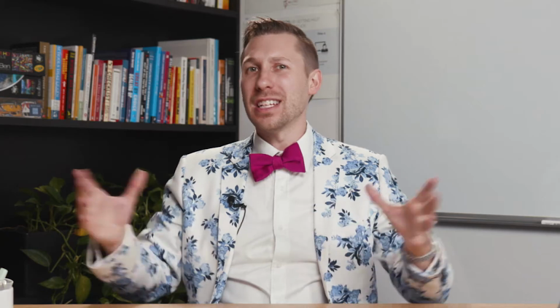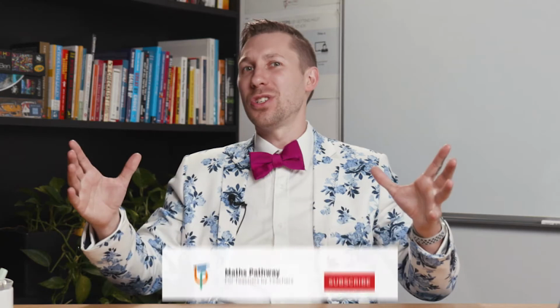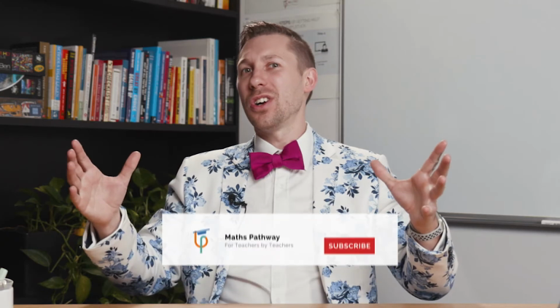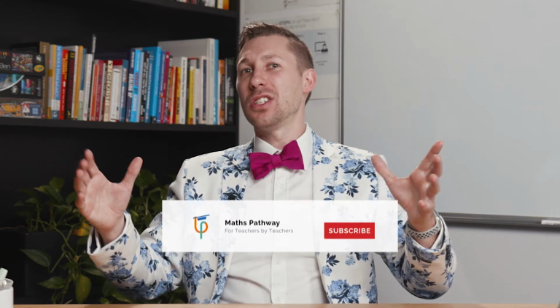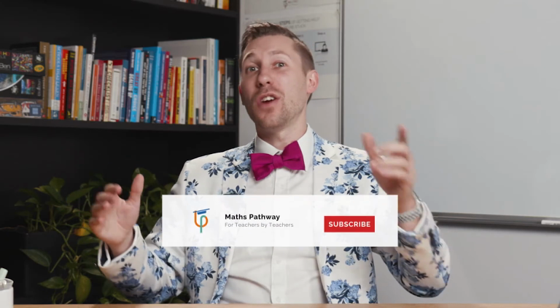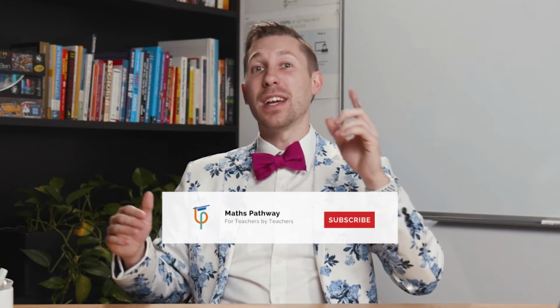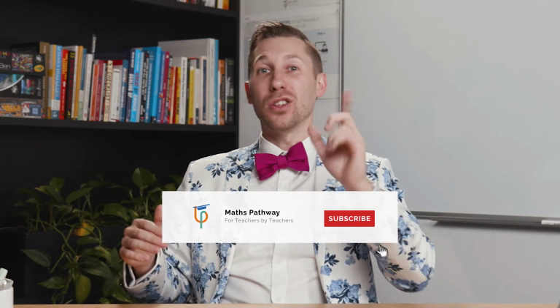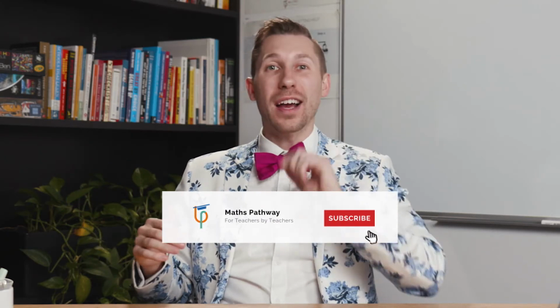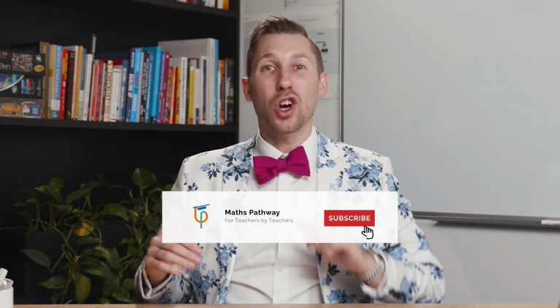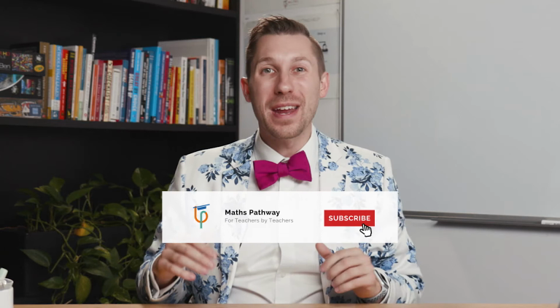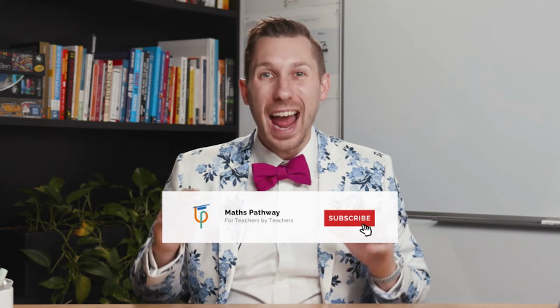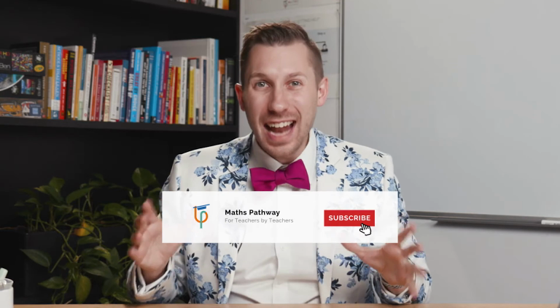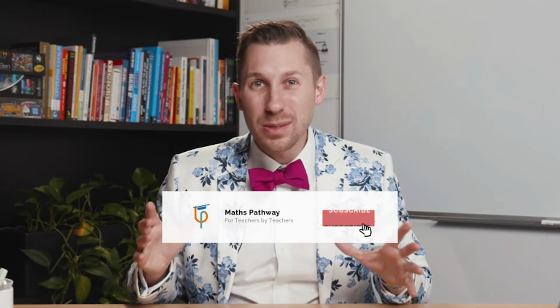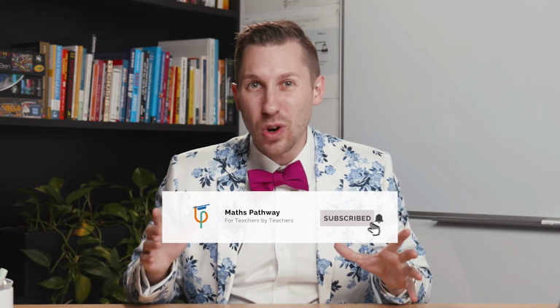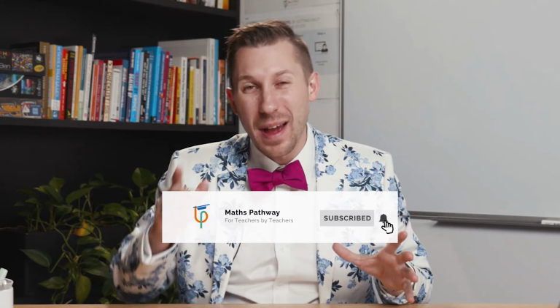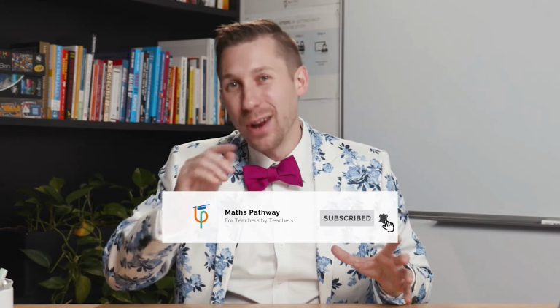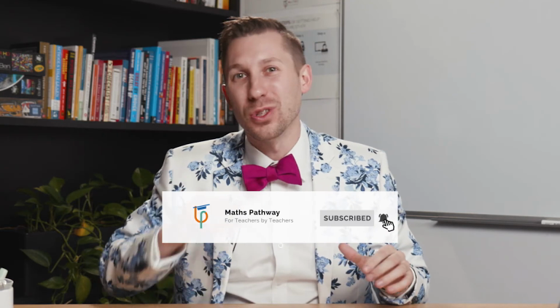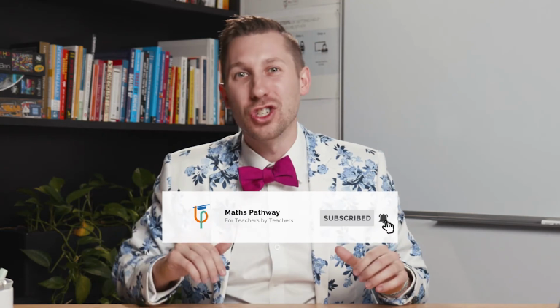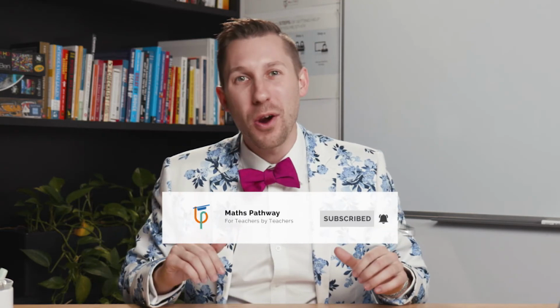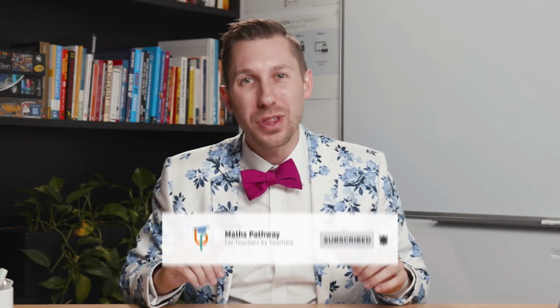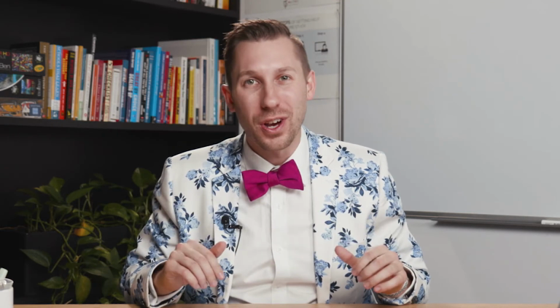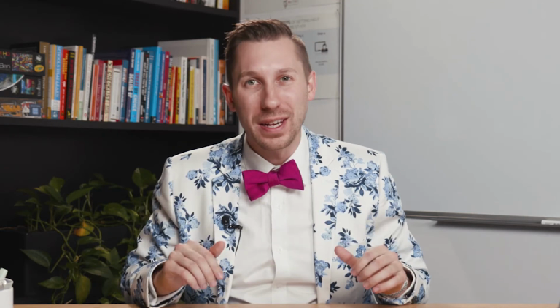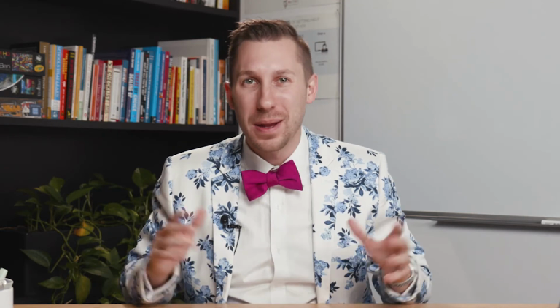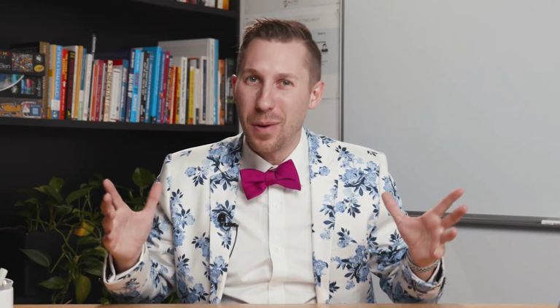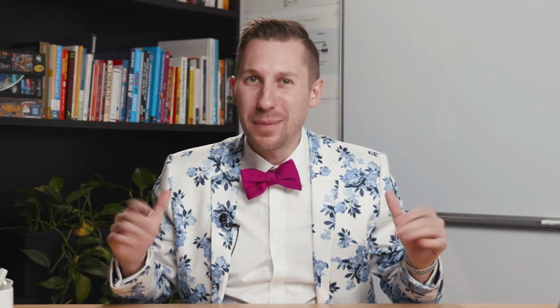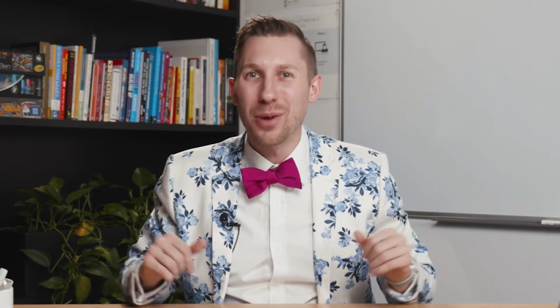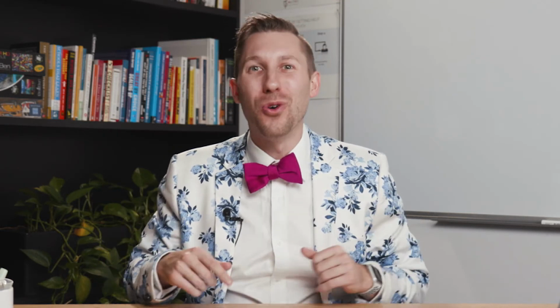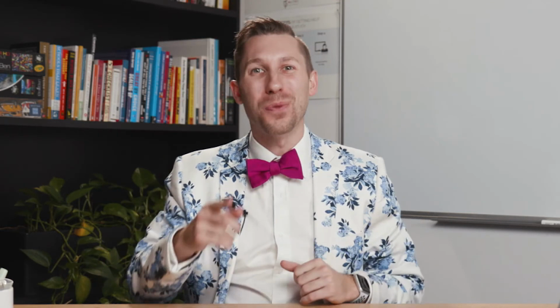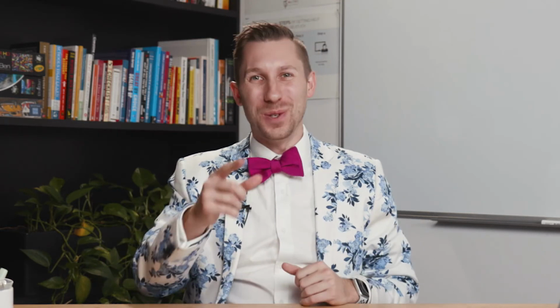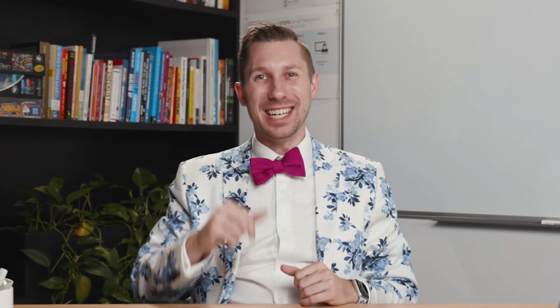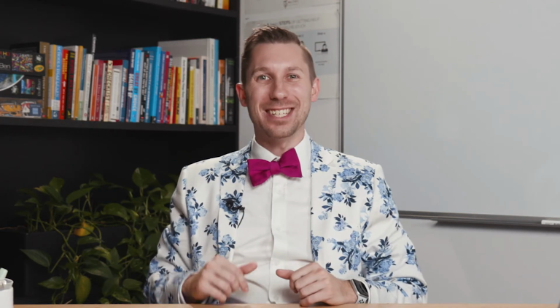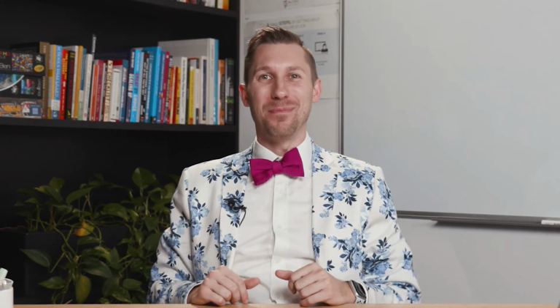Thanks for watching guys, don't forget to like, comment and subscribe and also share it with your colleagues. My name's Tom Moore, we'll see you next time.